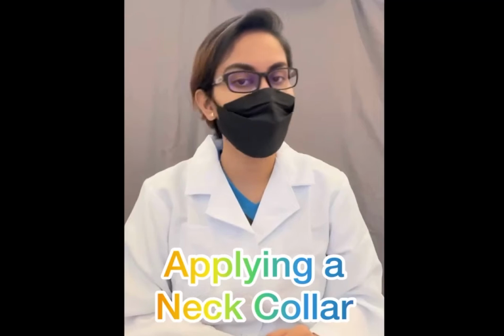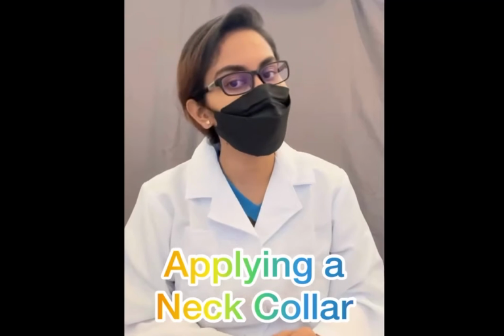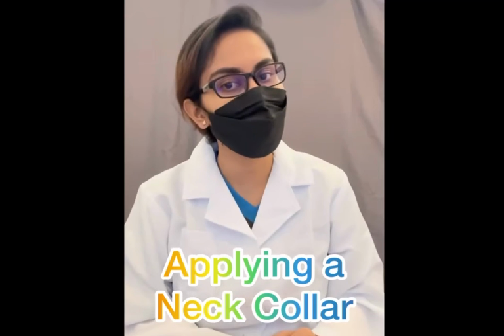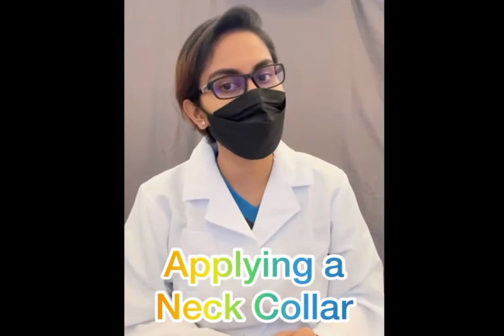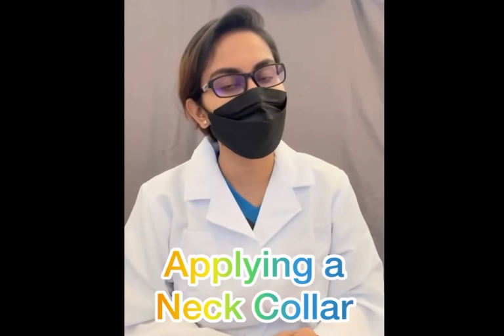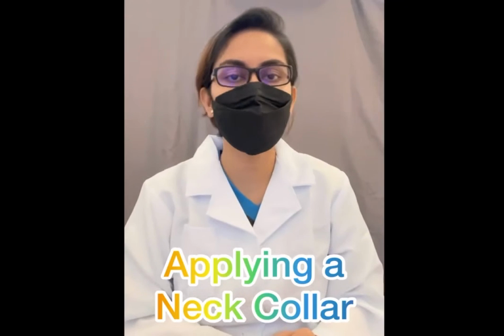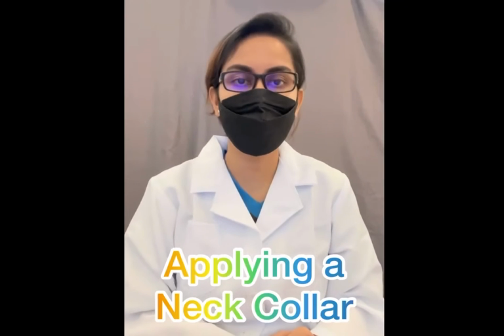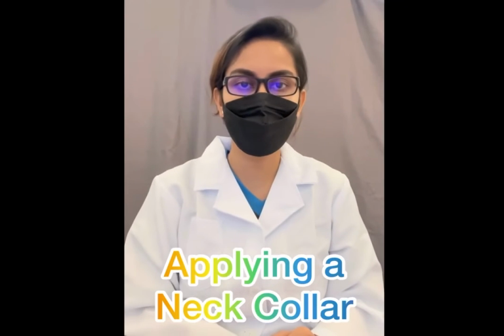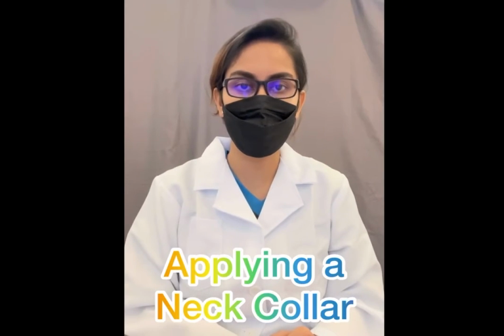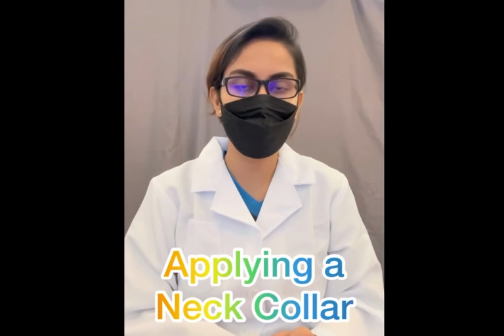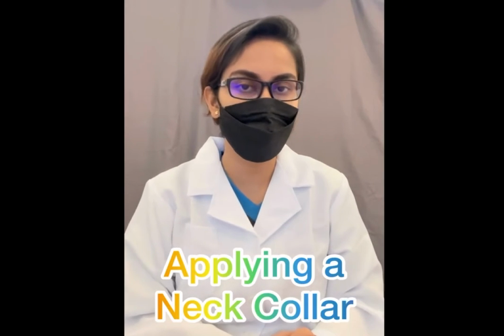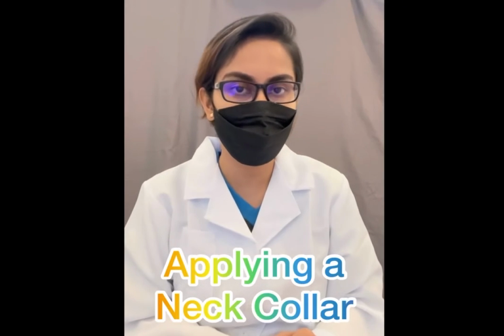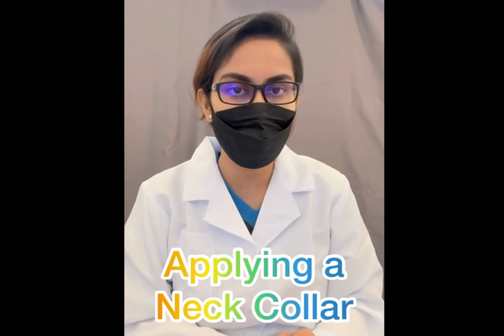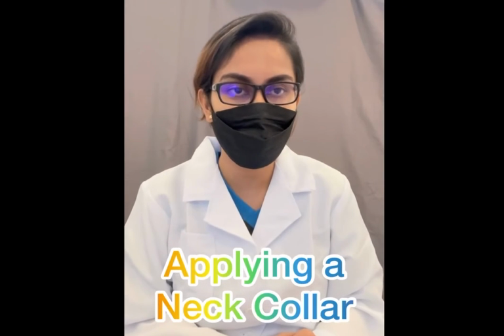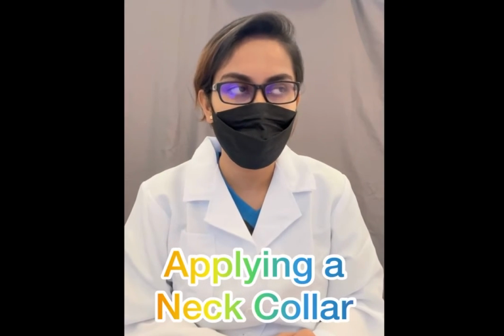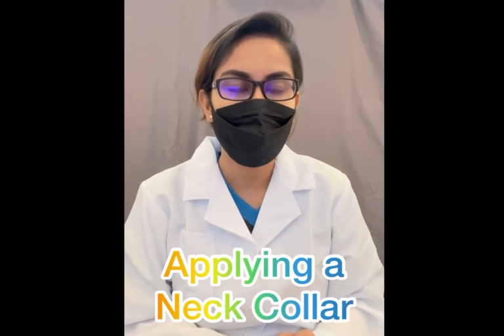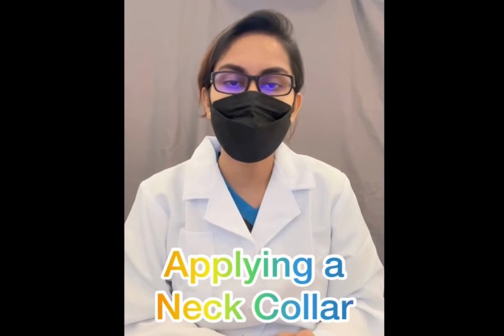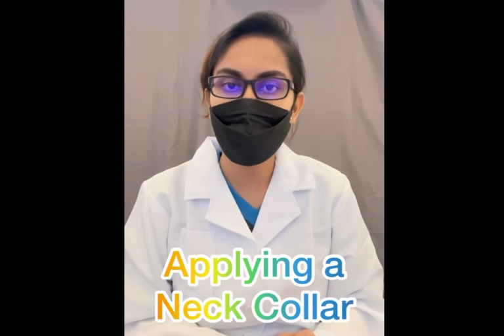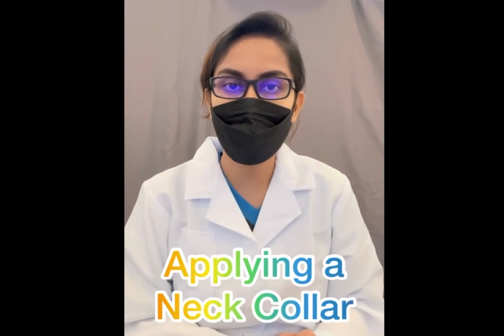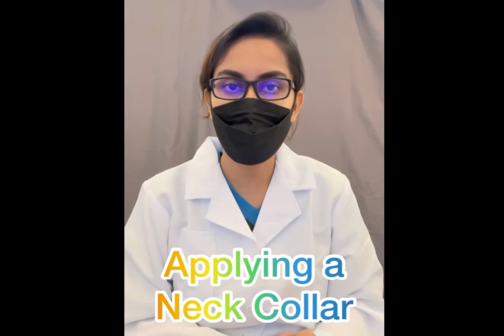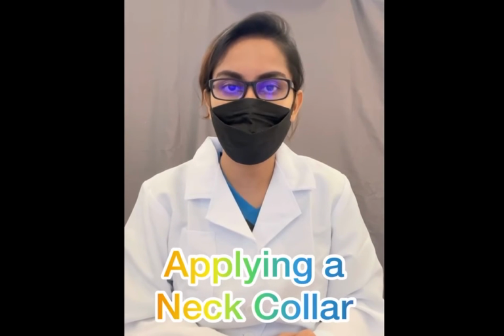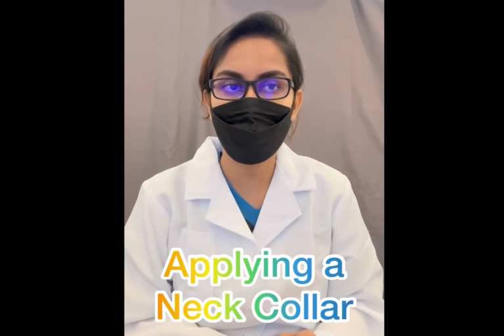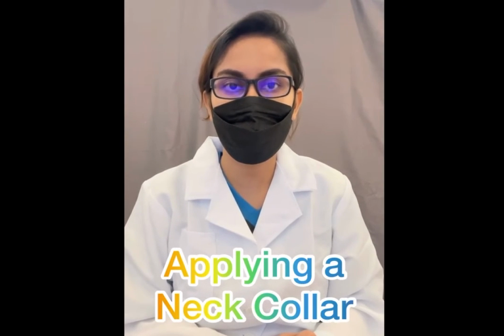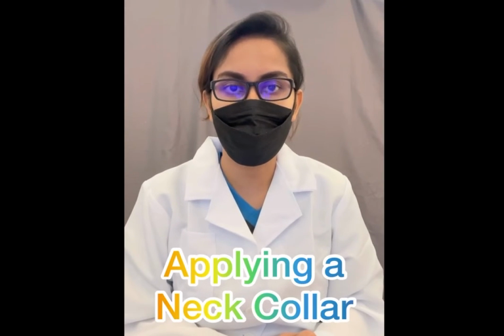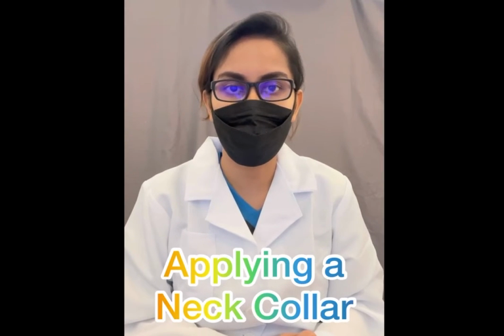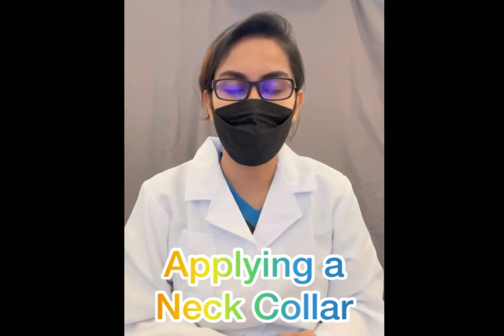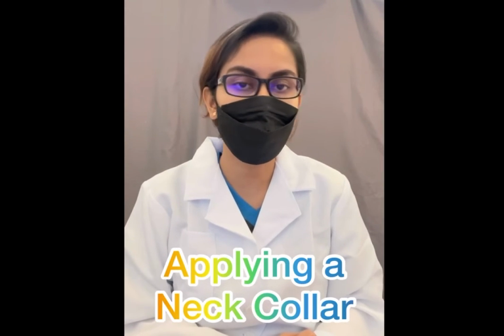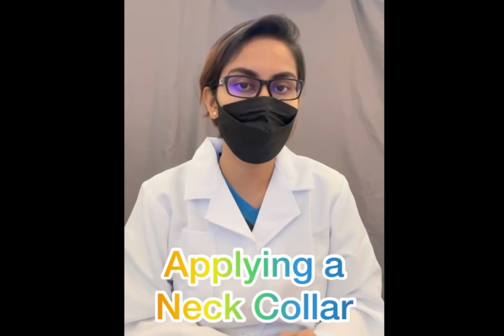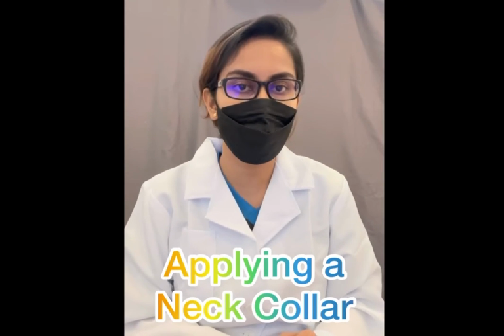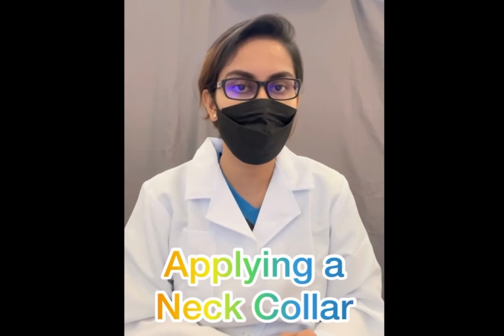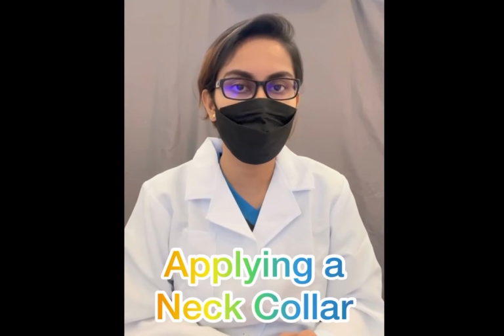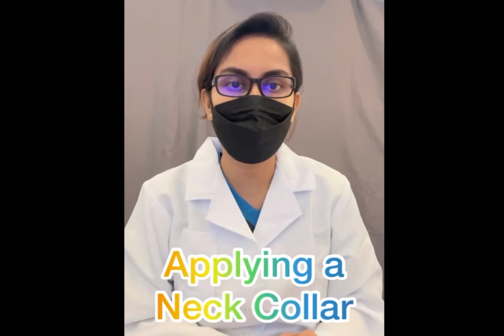Hello everyone, I'm Prita from group 25. Today I will demonstrate about how to apply a neck collar.